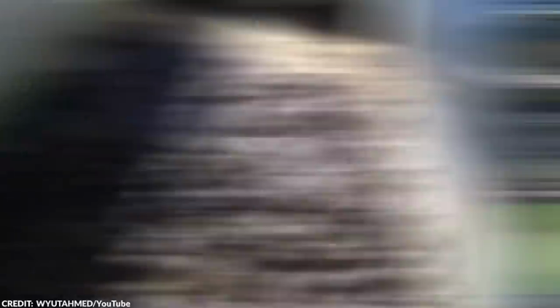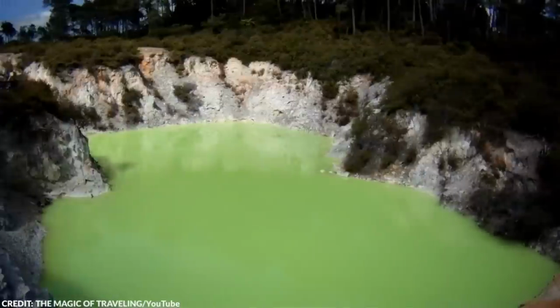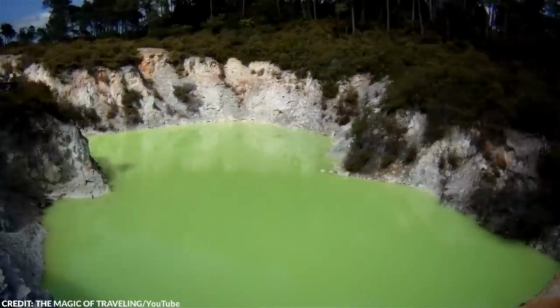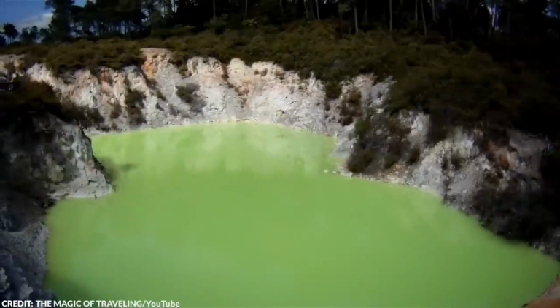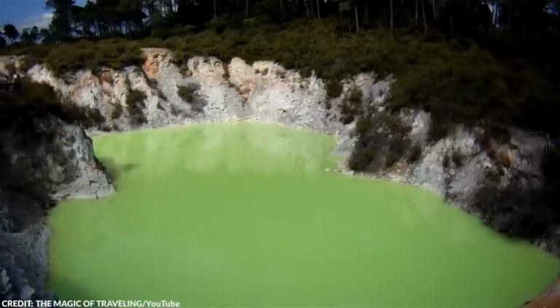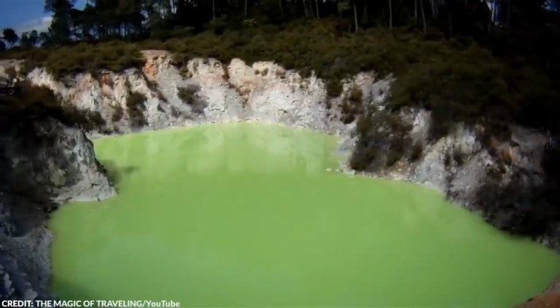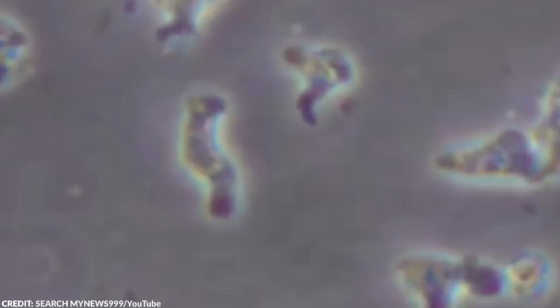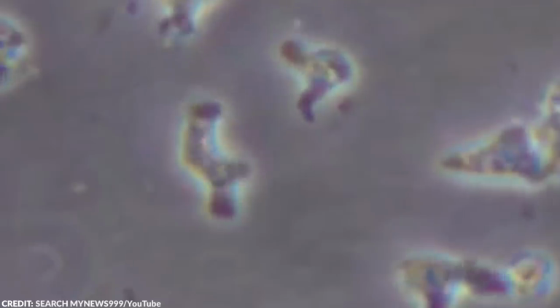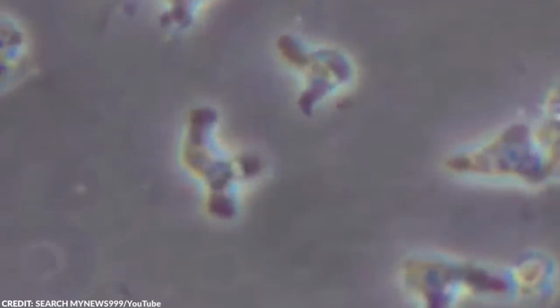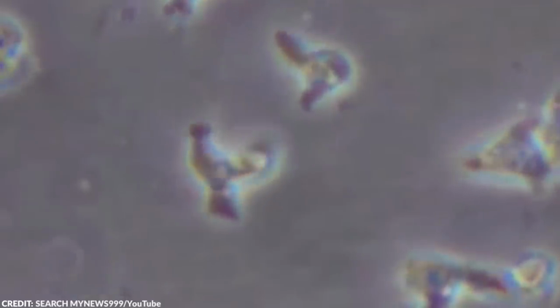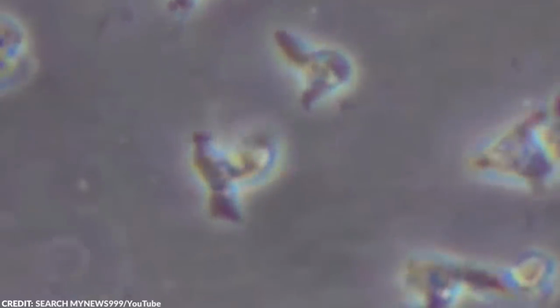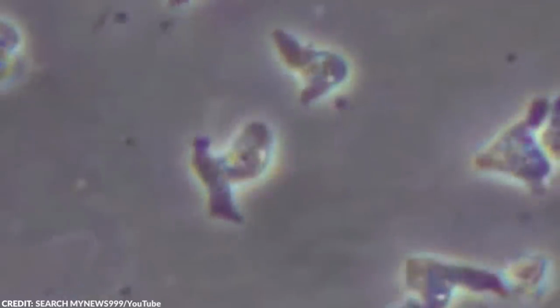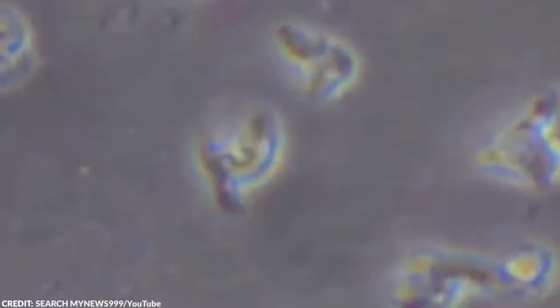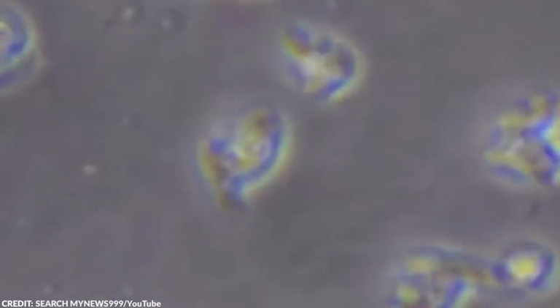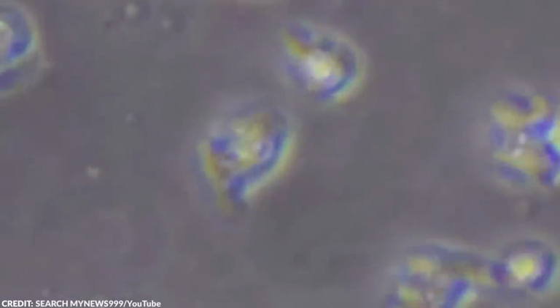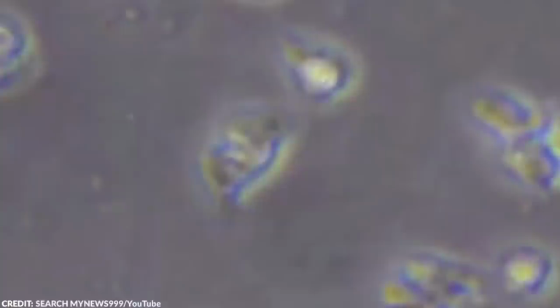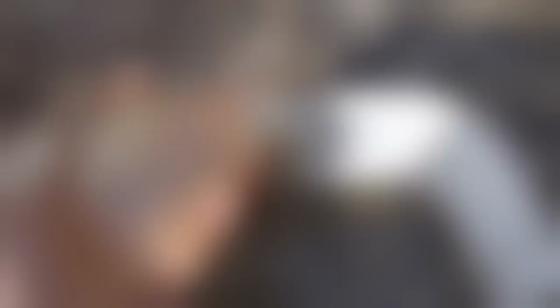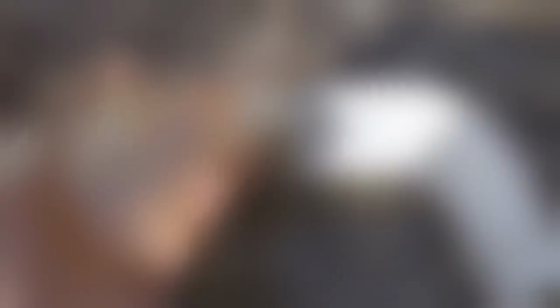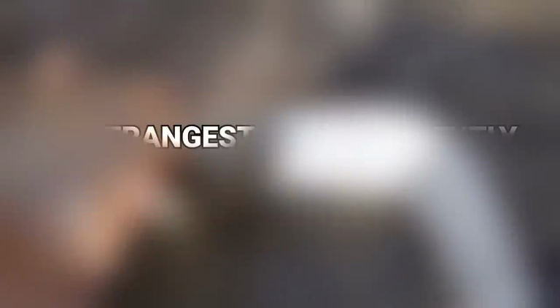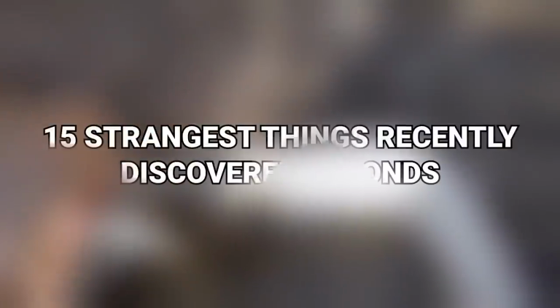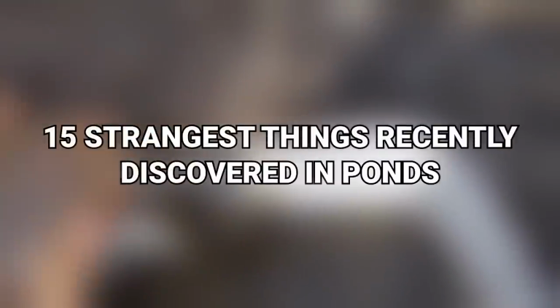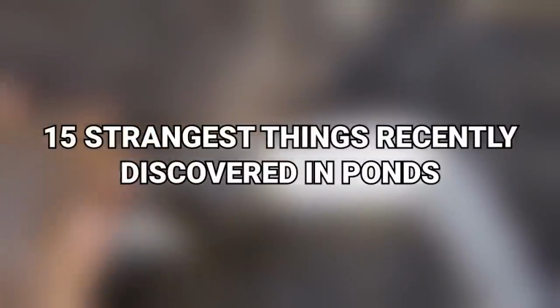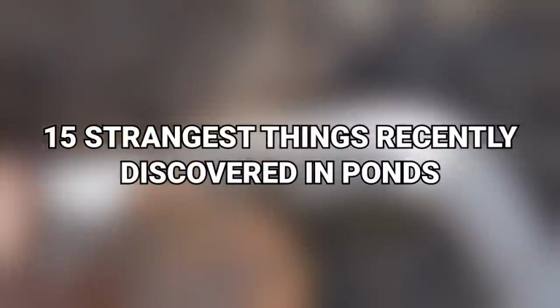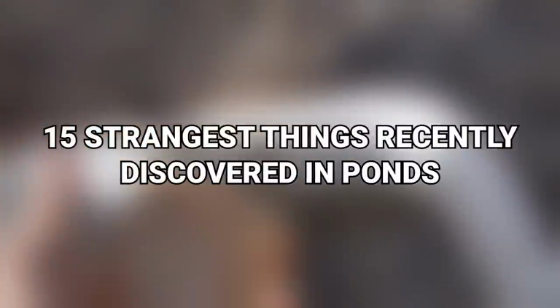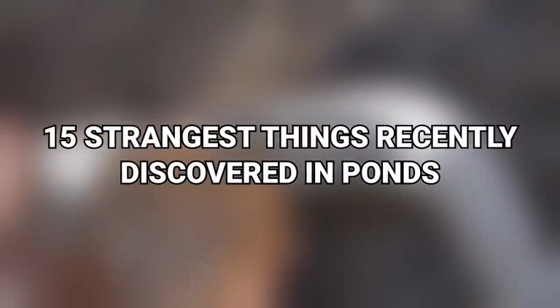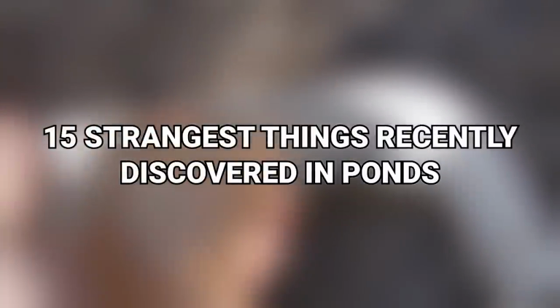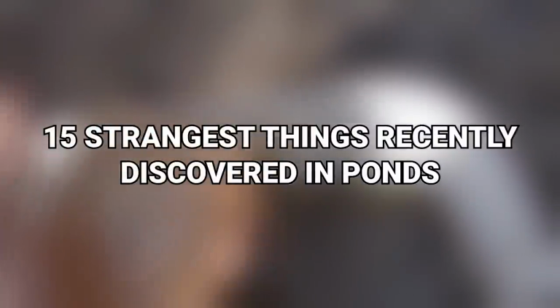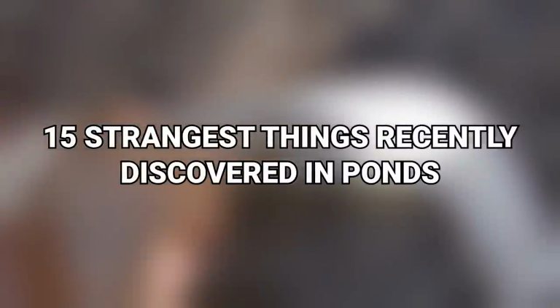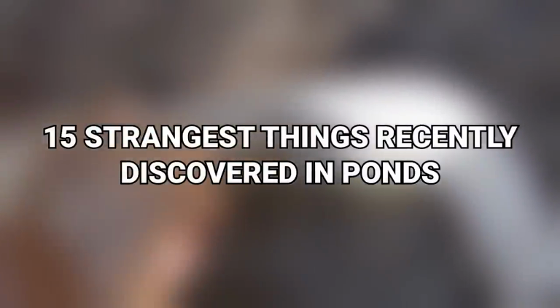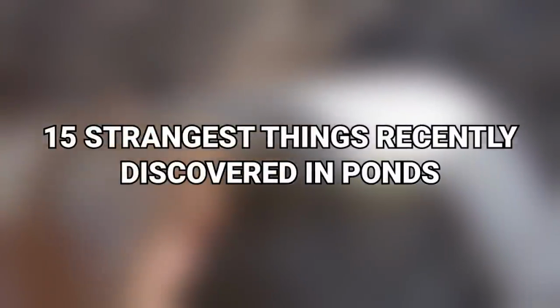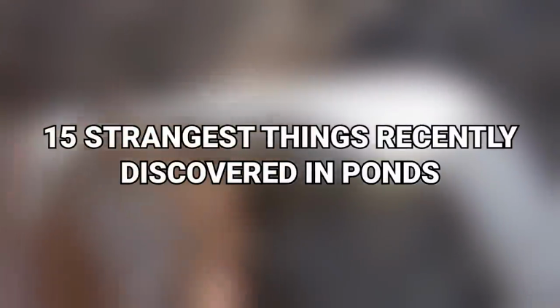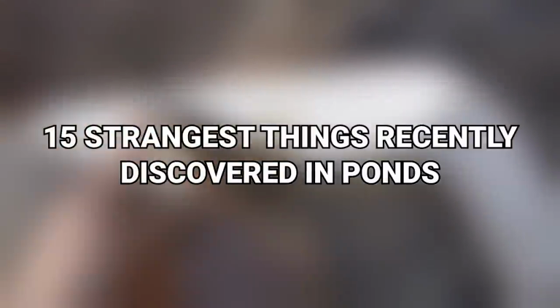but occasionally, we discover the most unexpected things in these waters. From the devil's bath to a terrifying brain-eating organism, here are the 15 strangest things recently discovered in ponds.